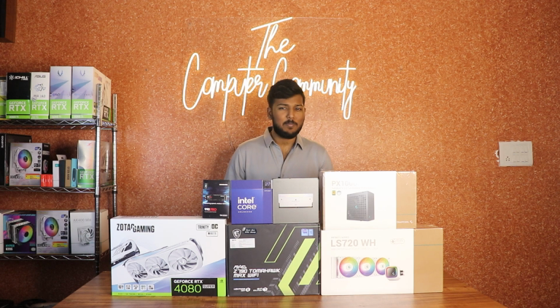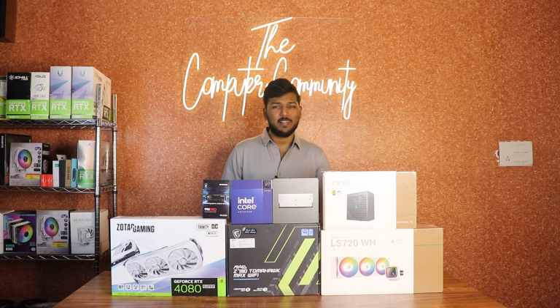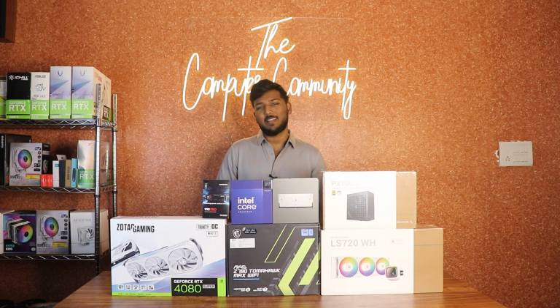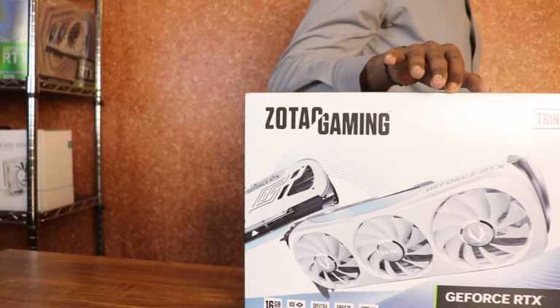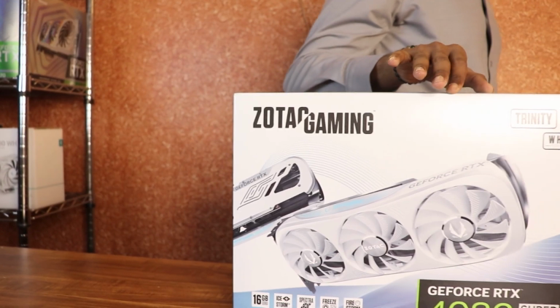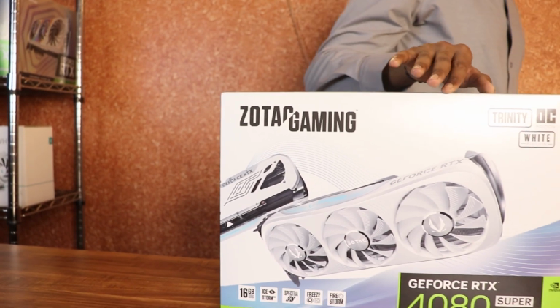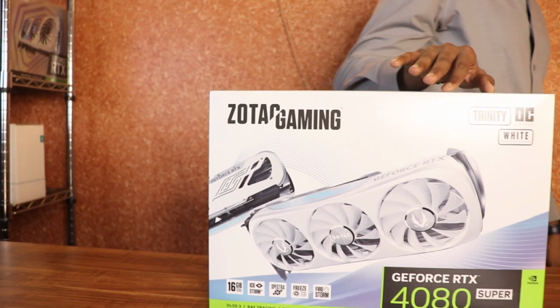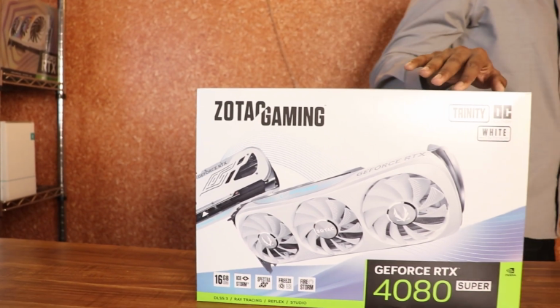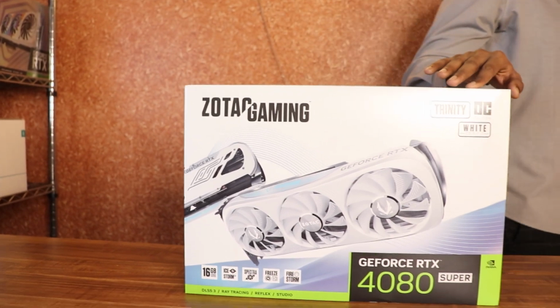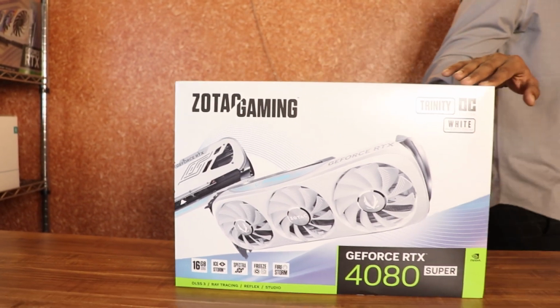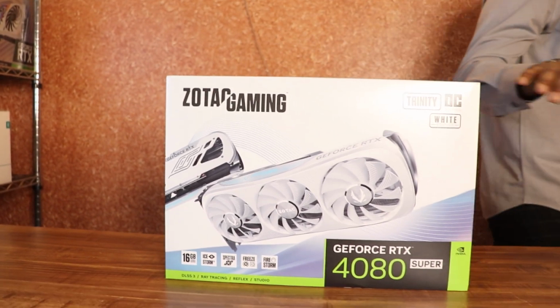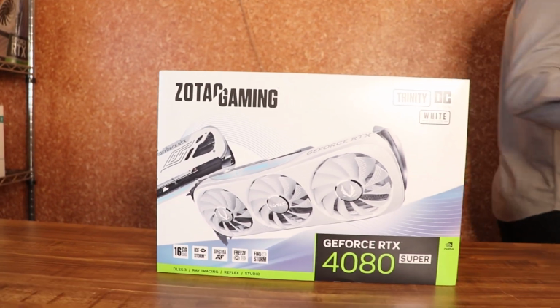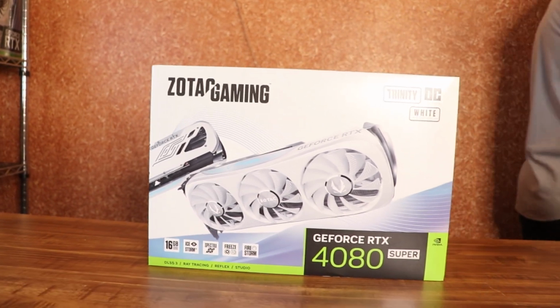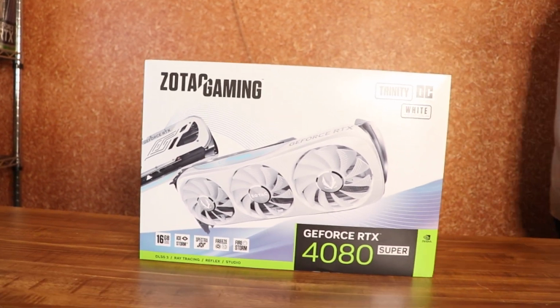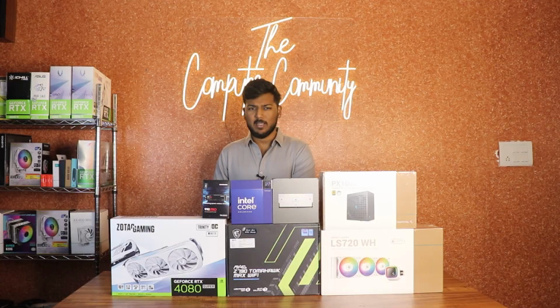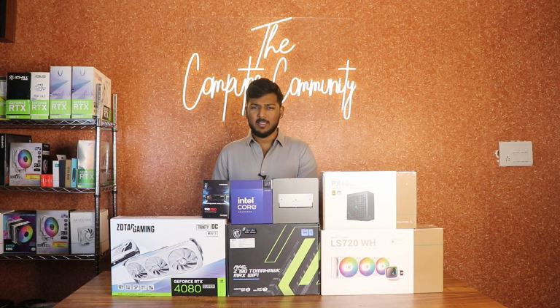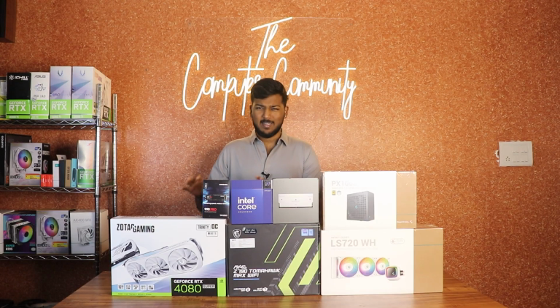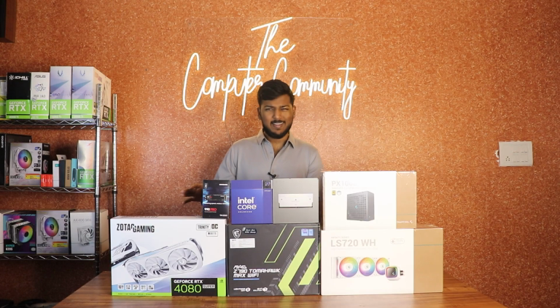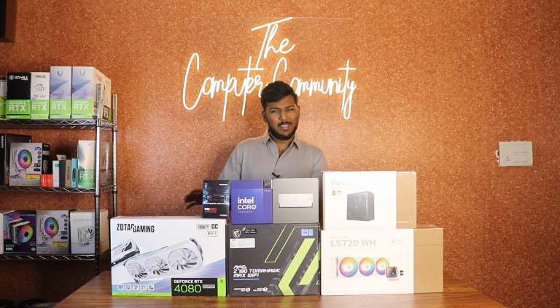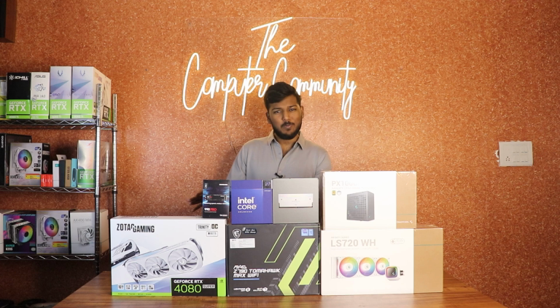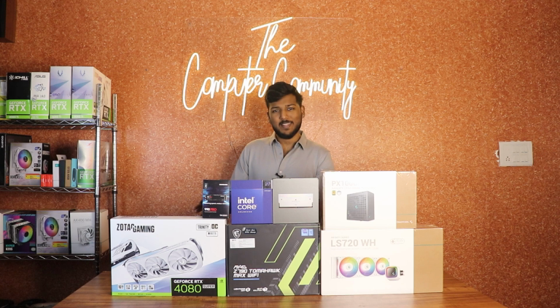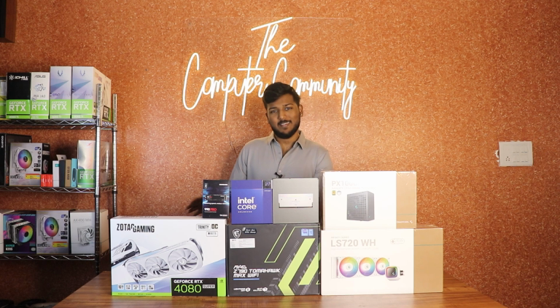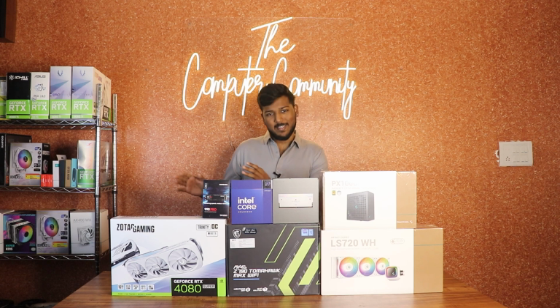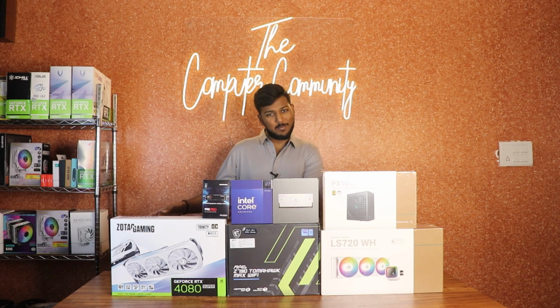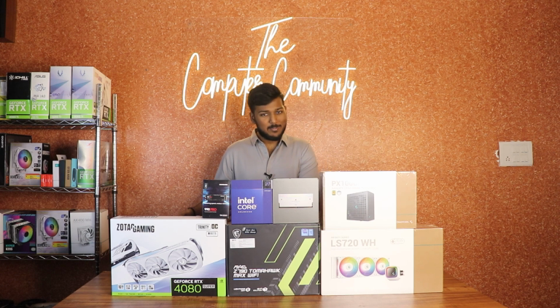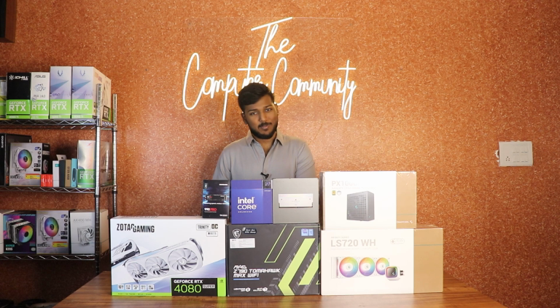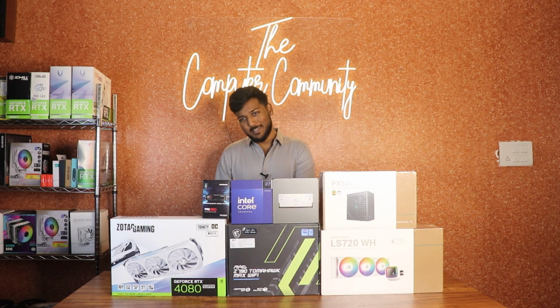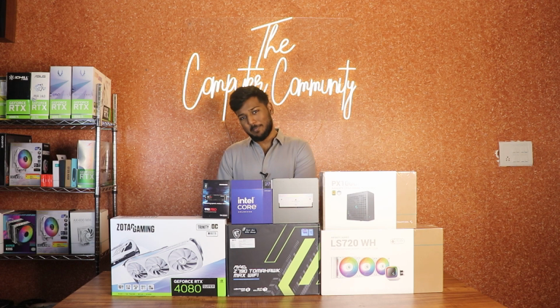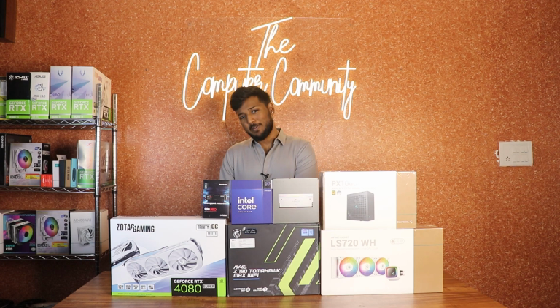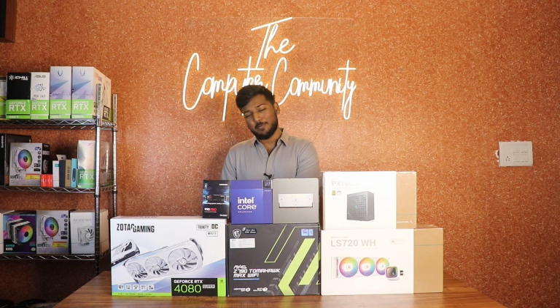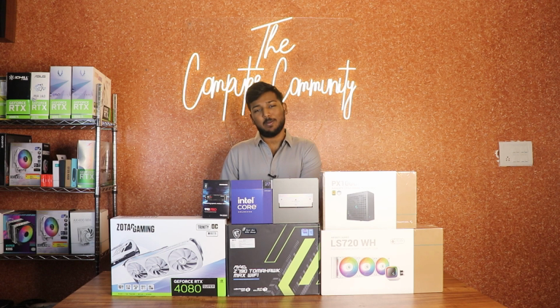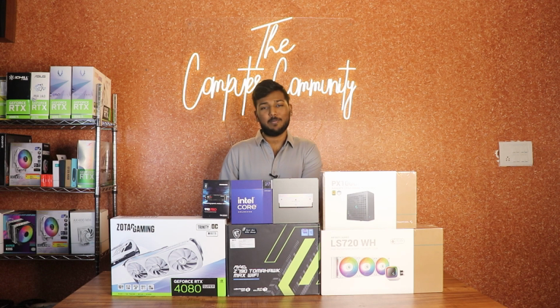It's an RTX 4080 Super graphics card from Zotac. This launched in February 2024.